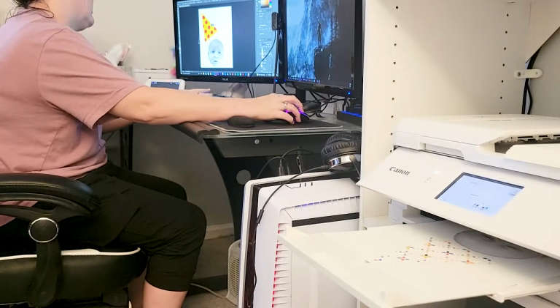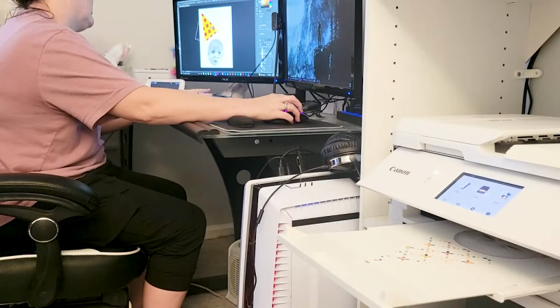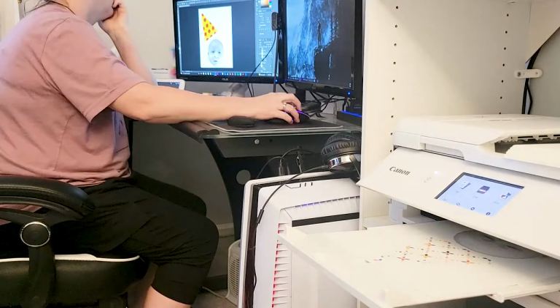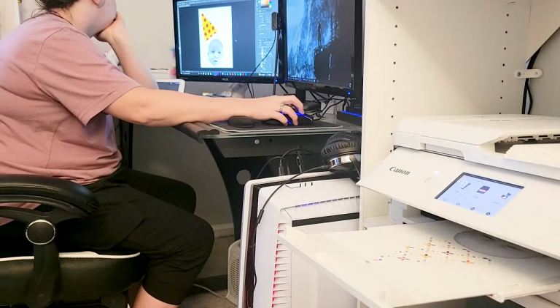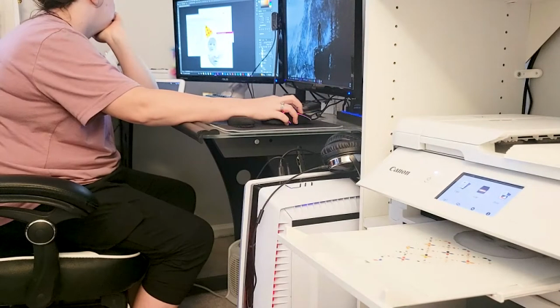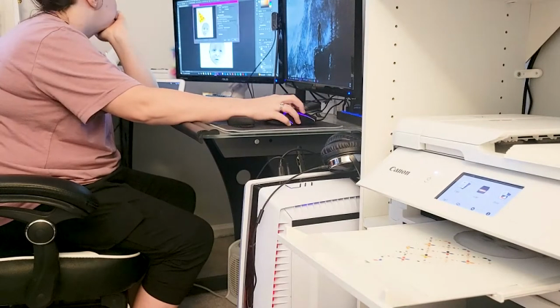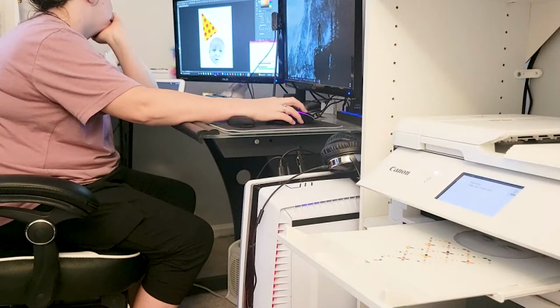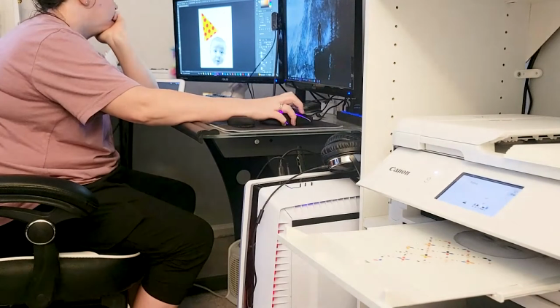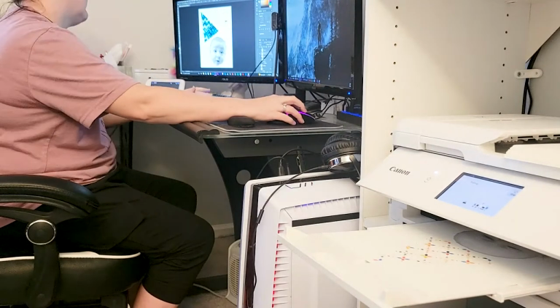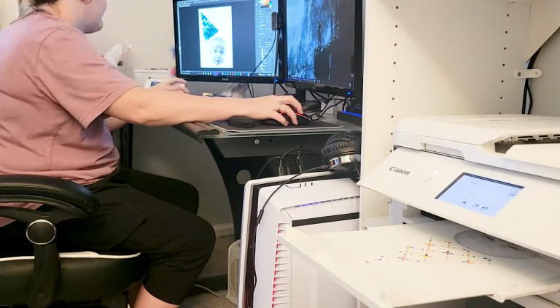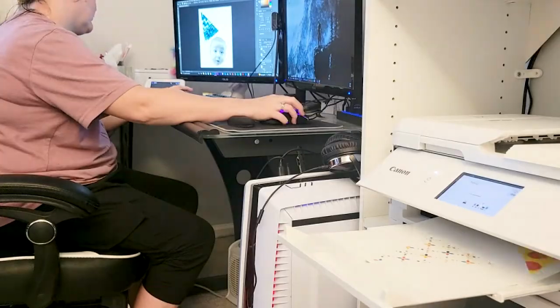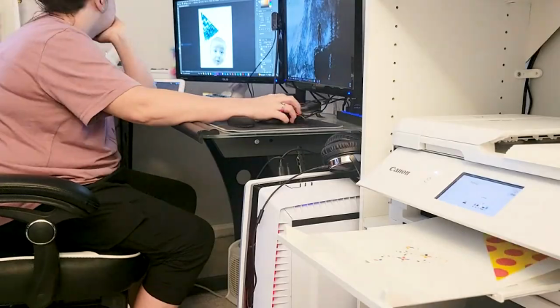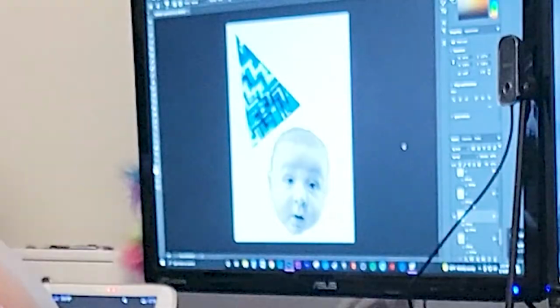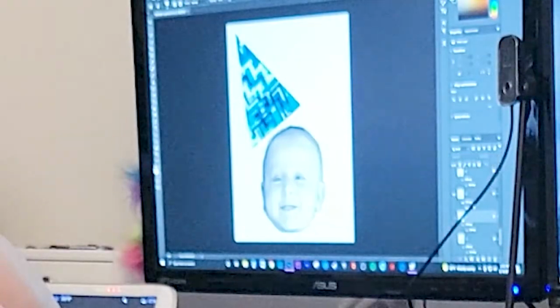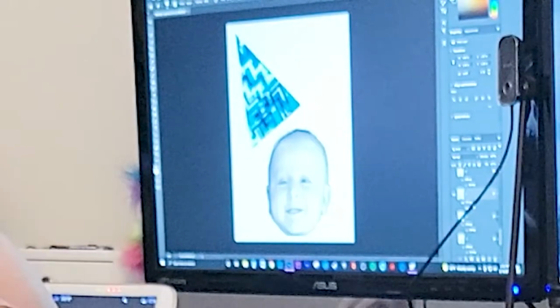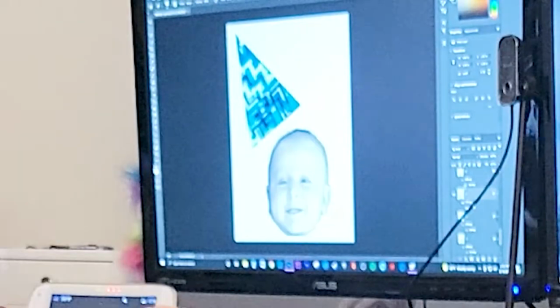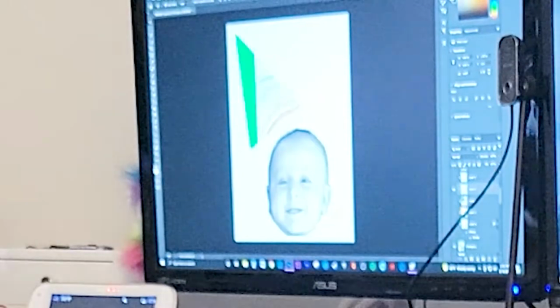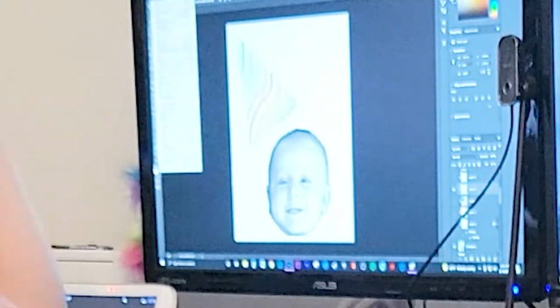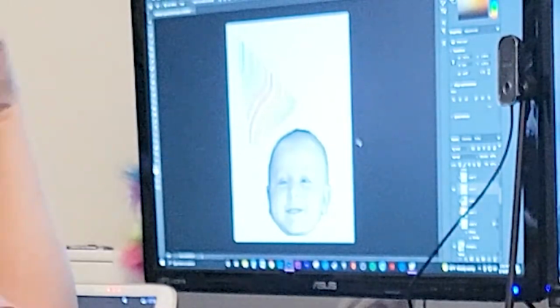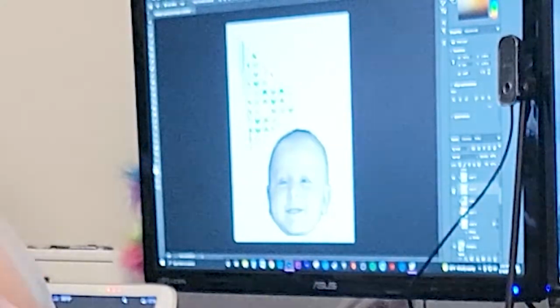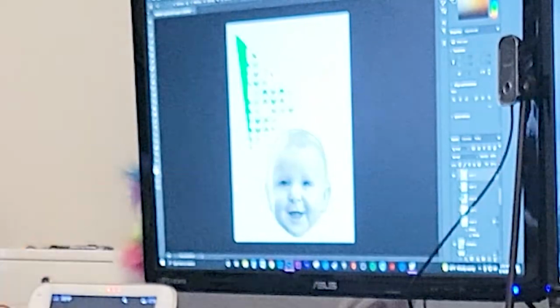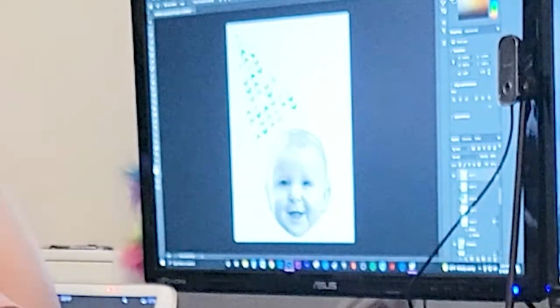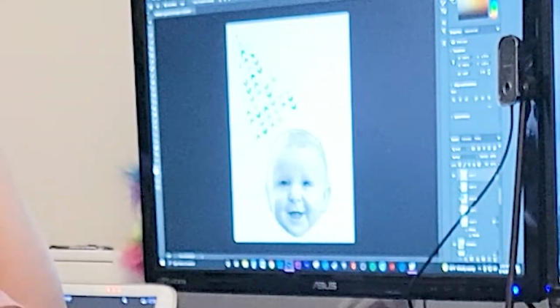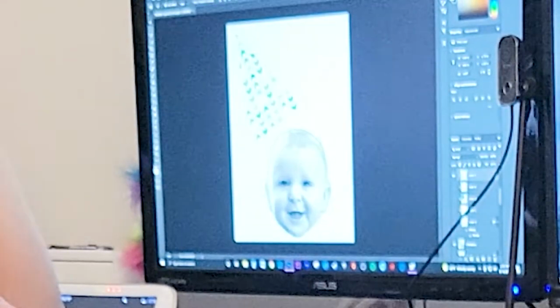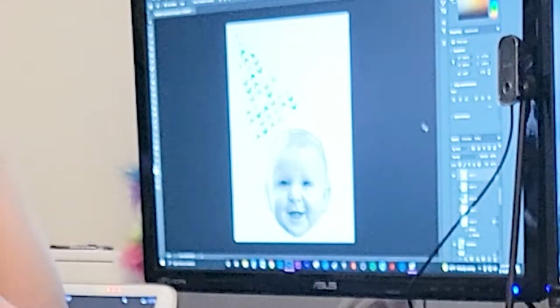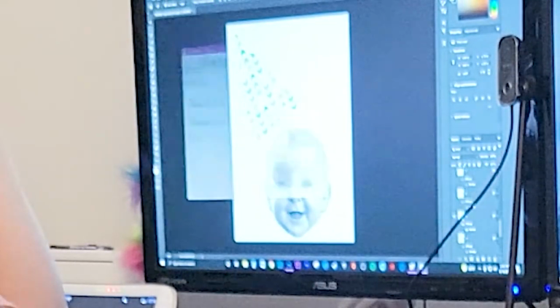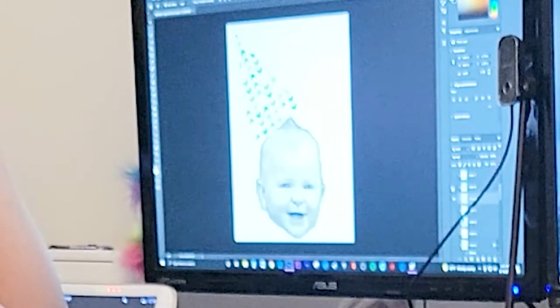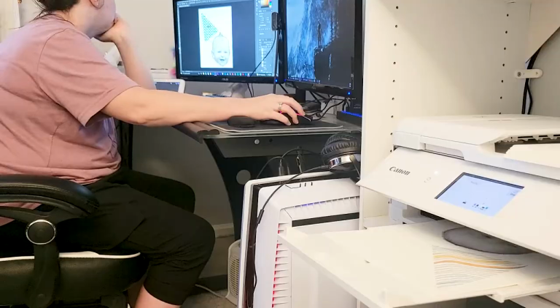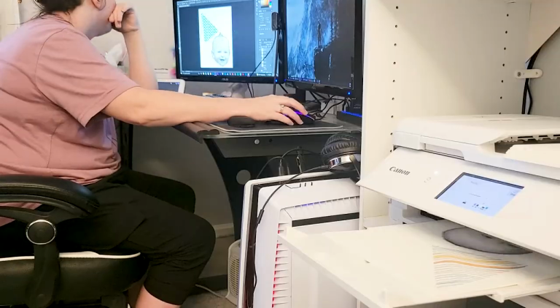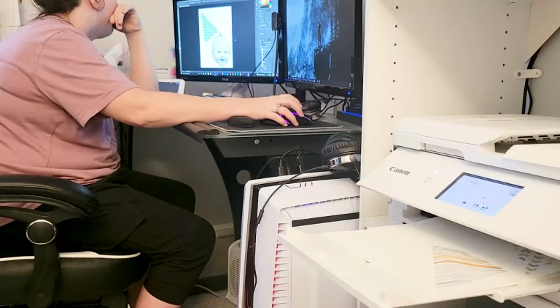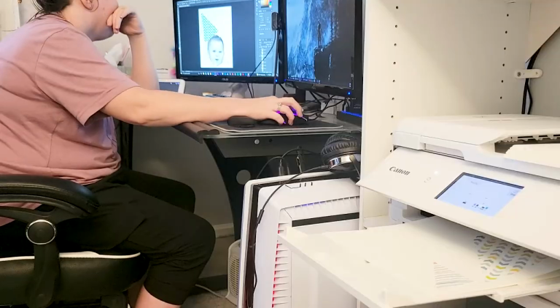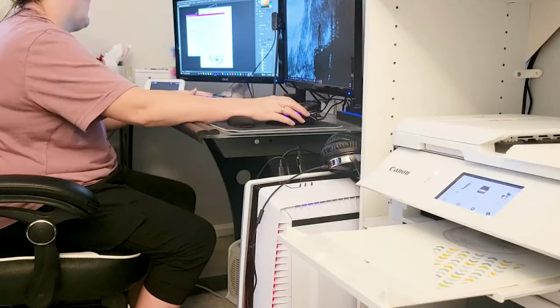I wound up having to rearrange the hats and faces a little to make them fit separately on the page.